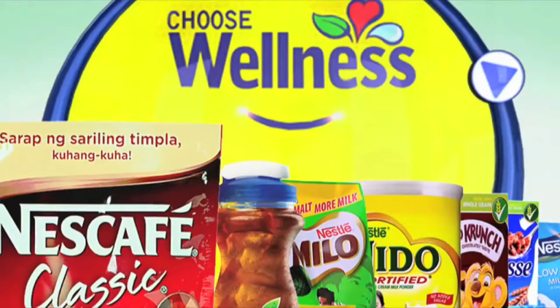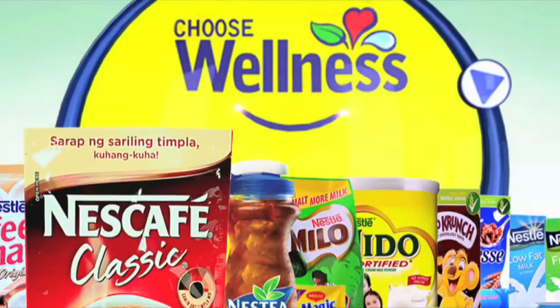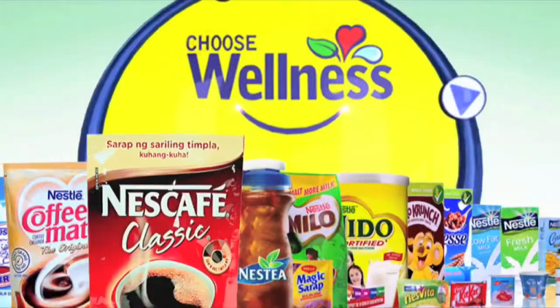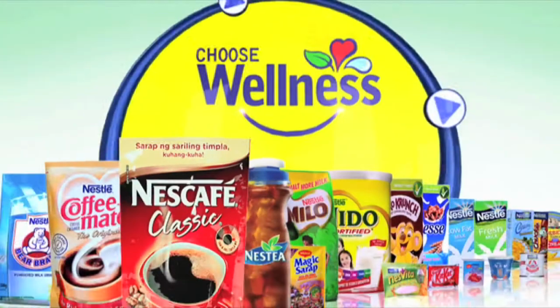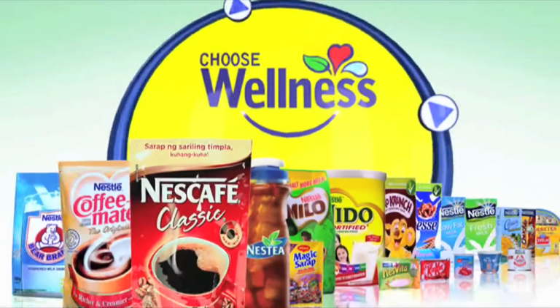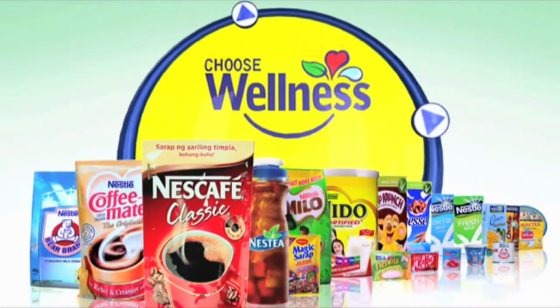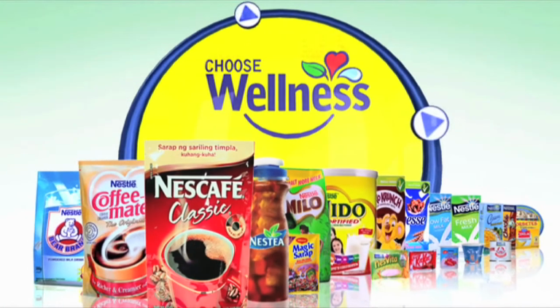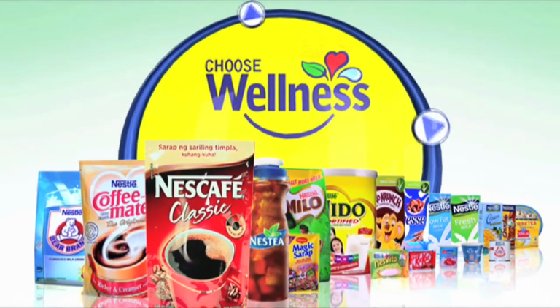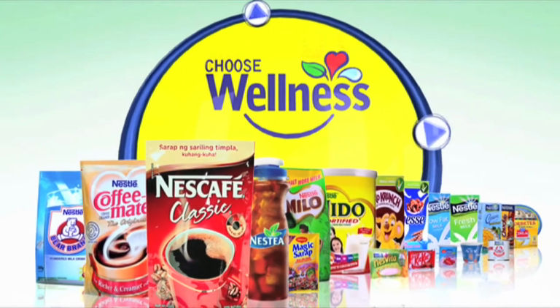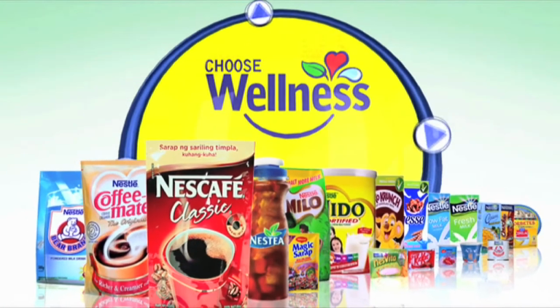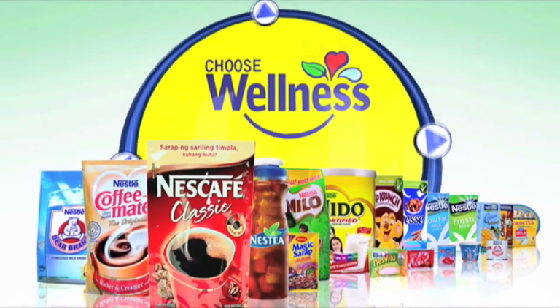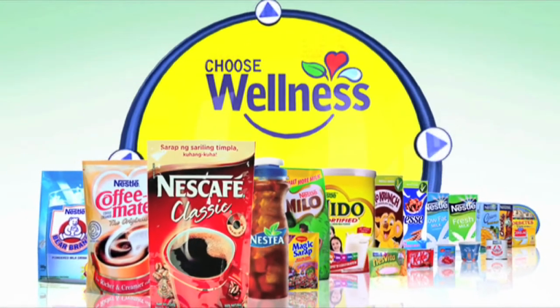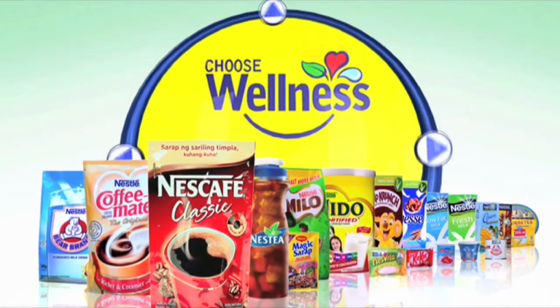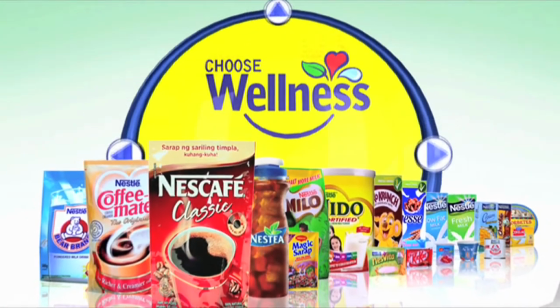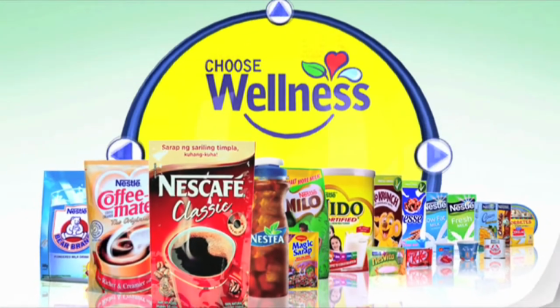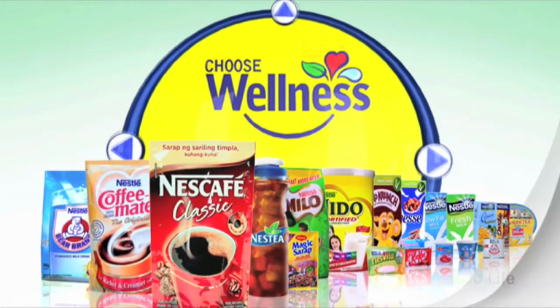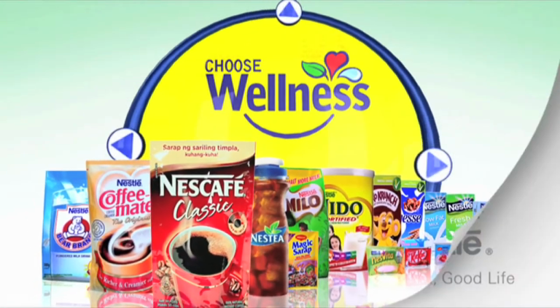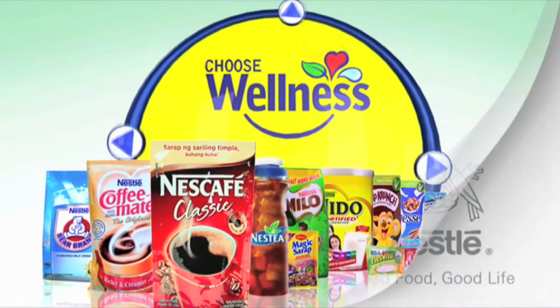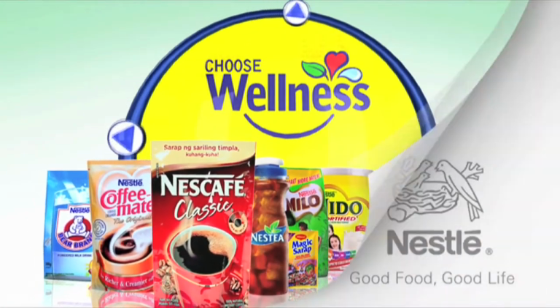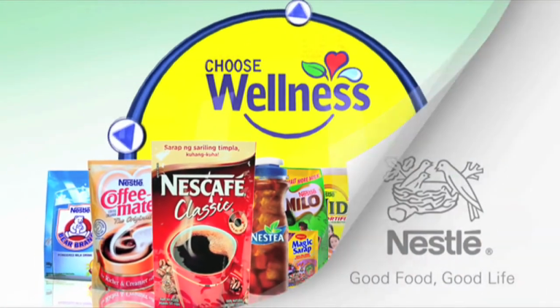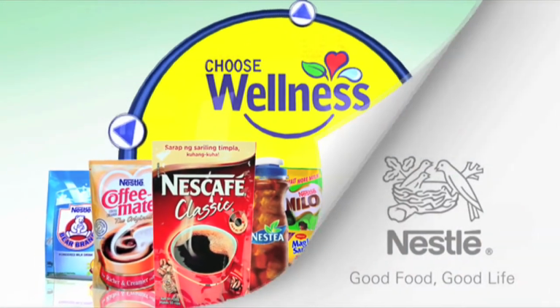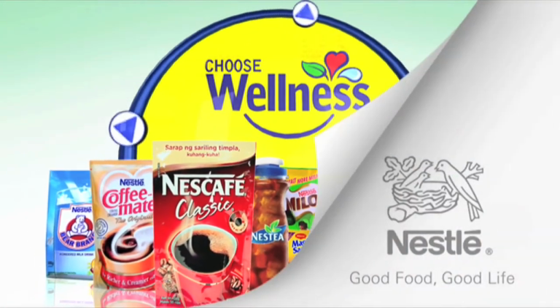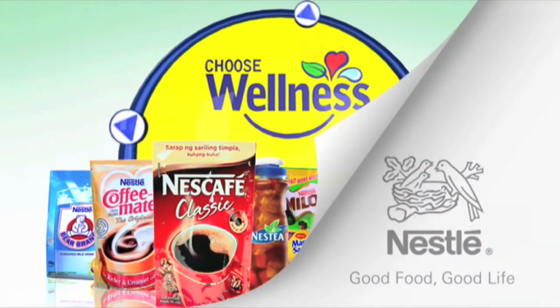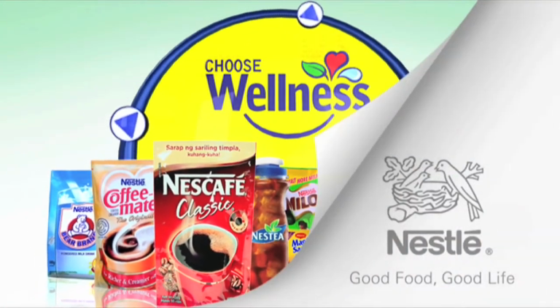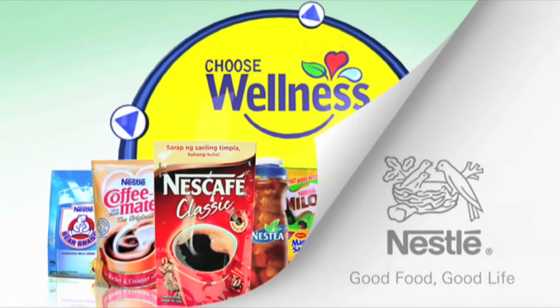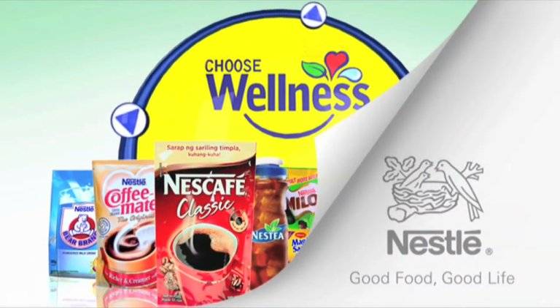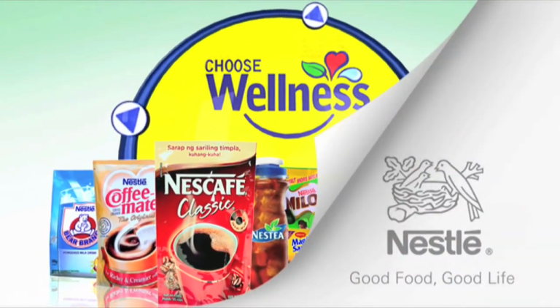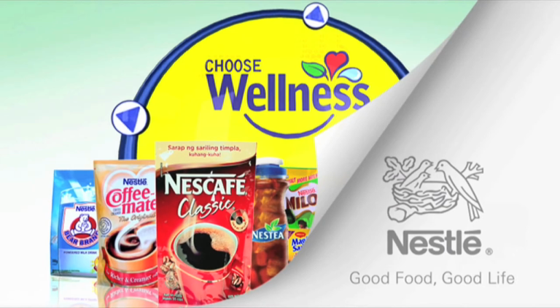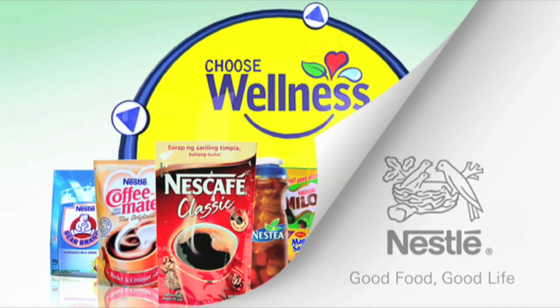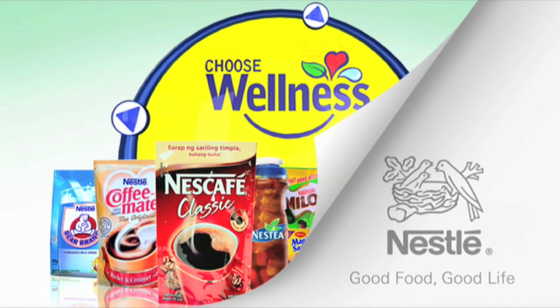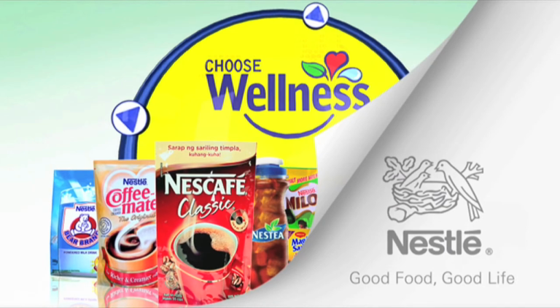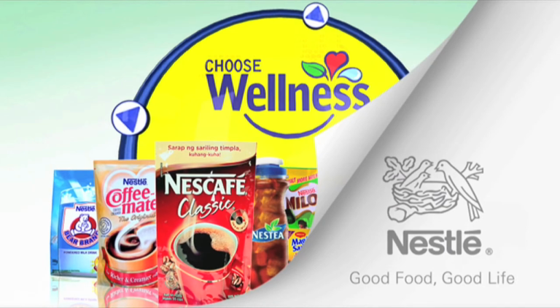This webisode was brought to you by Nestle Wellness. Choose wellness. Choose Nestle.